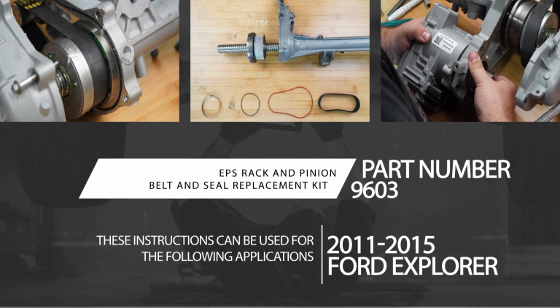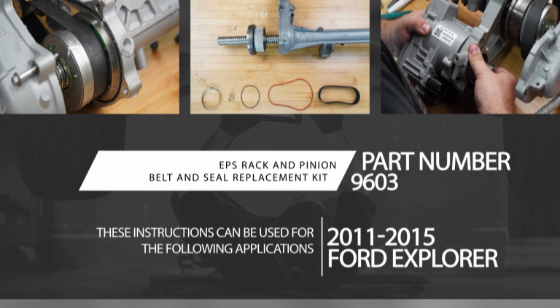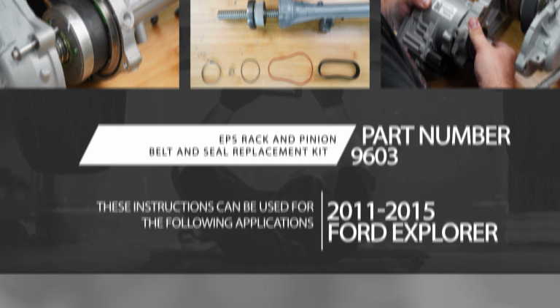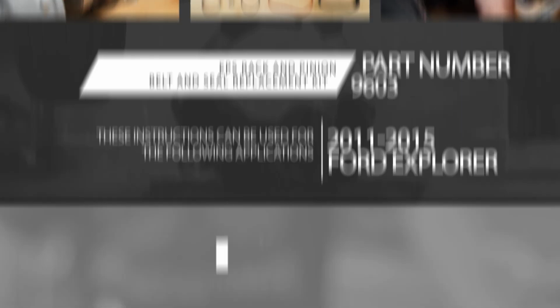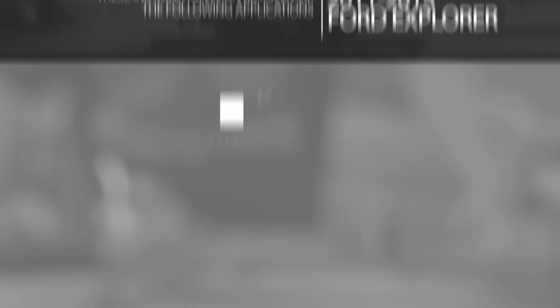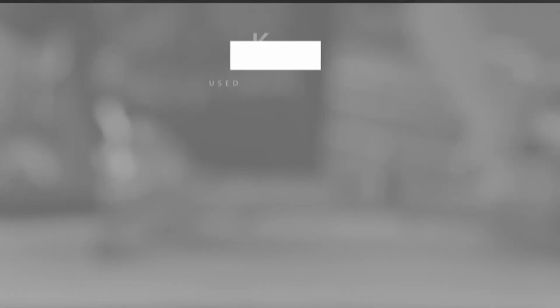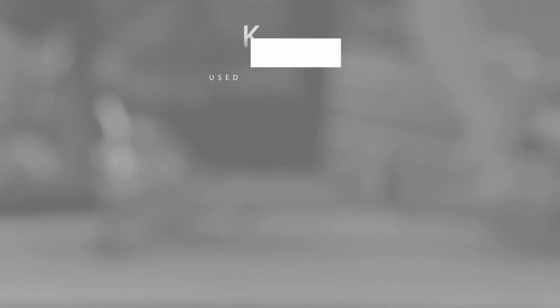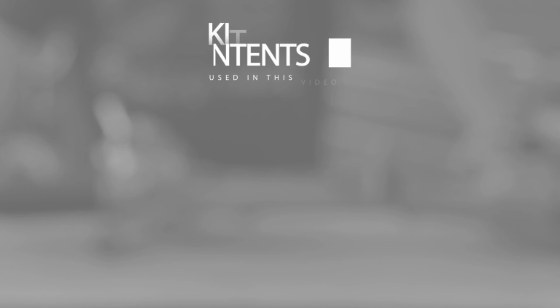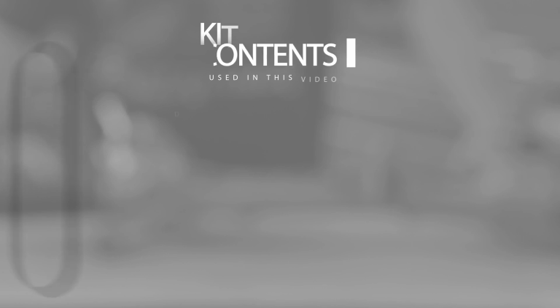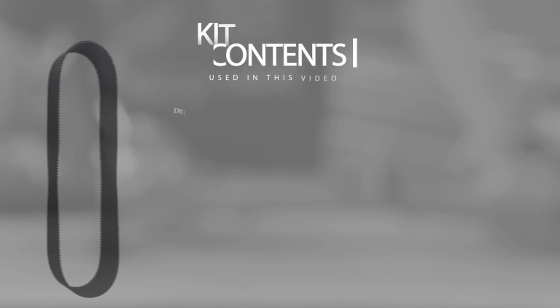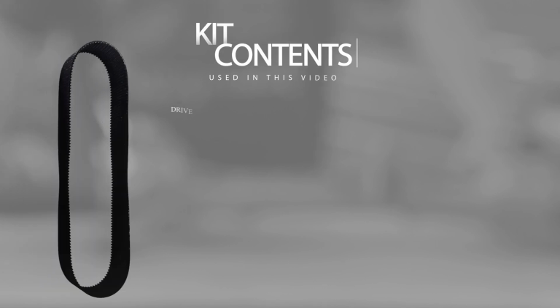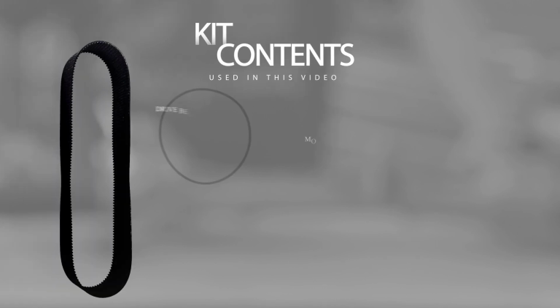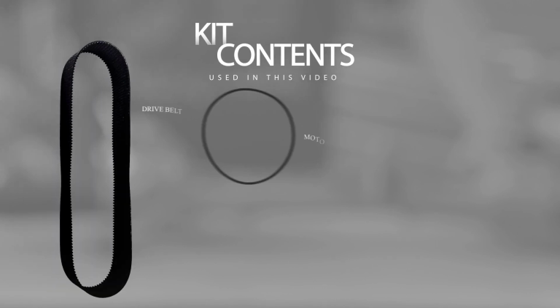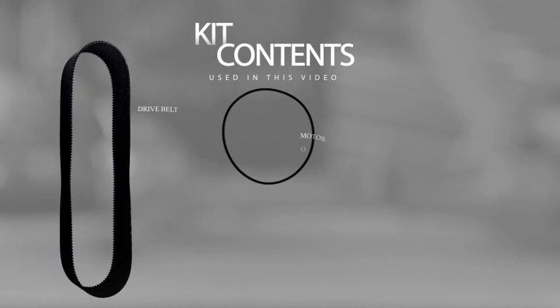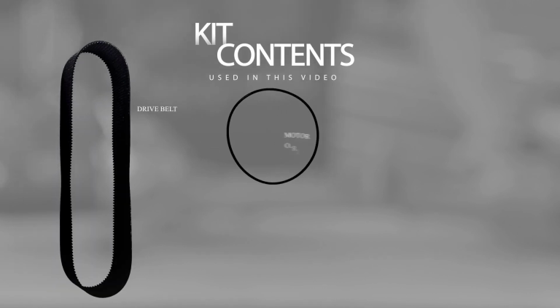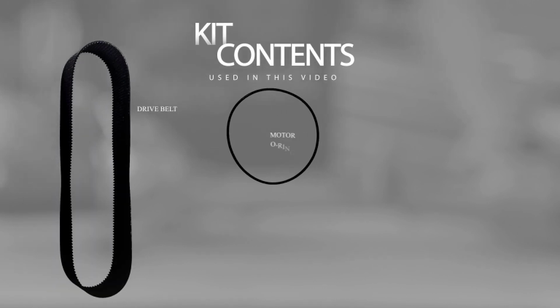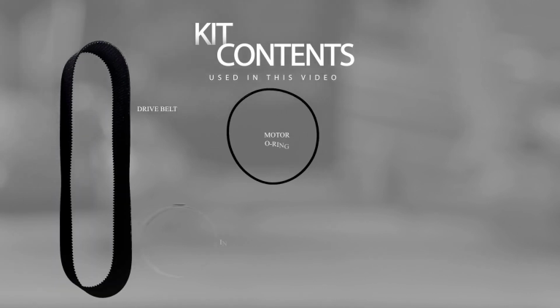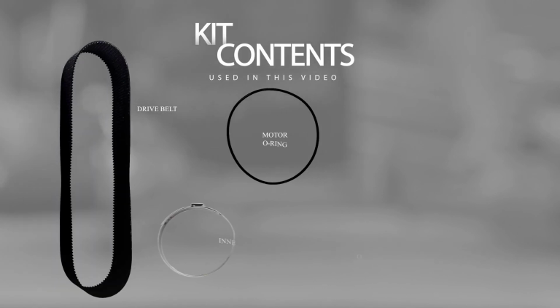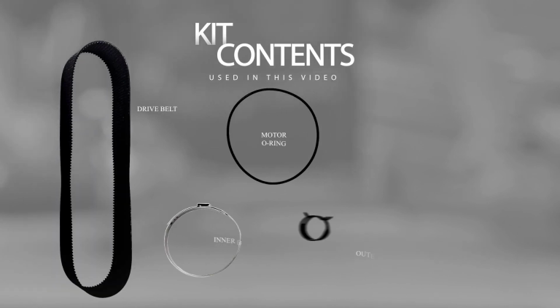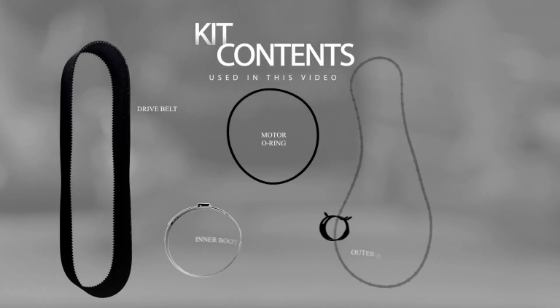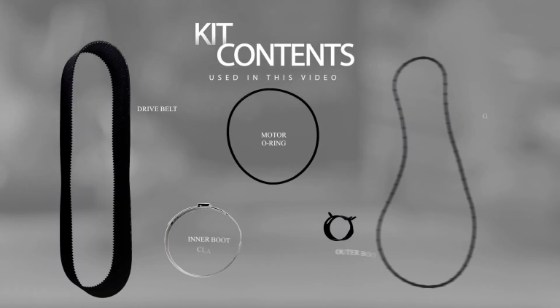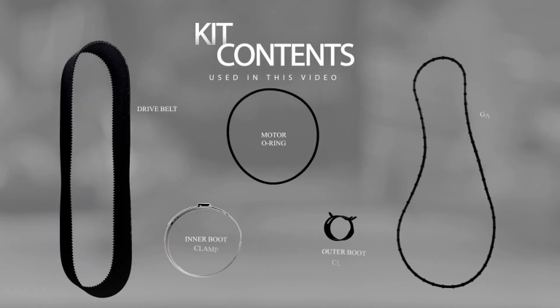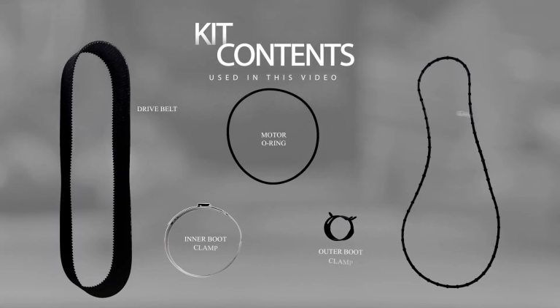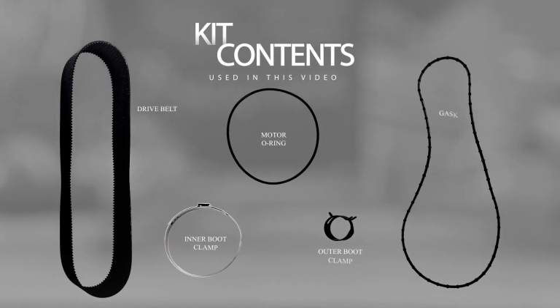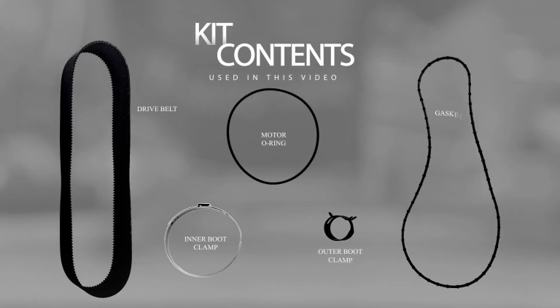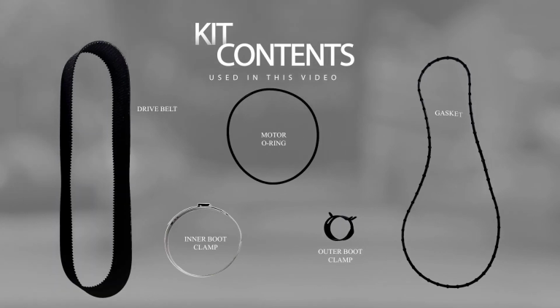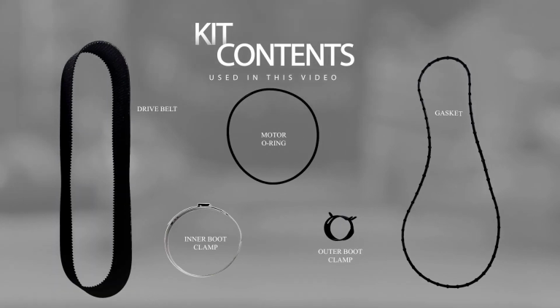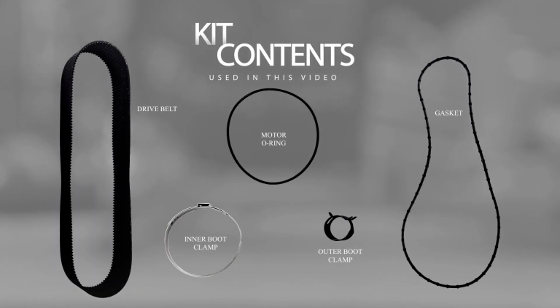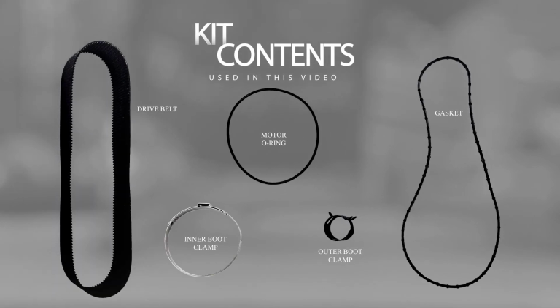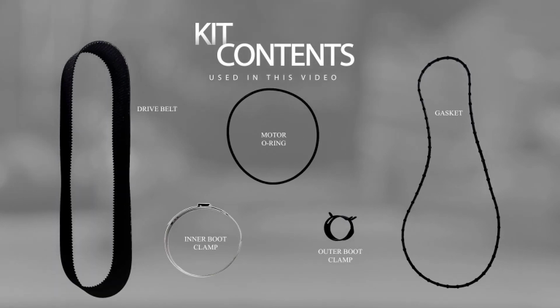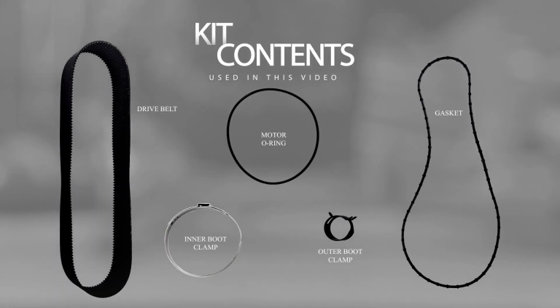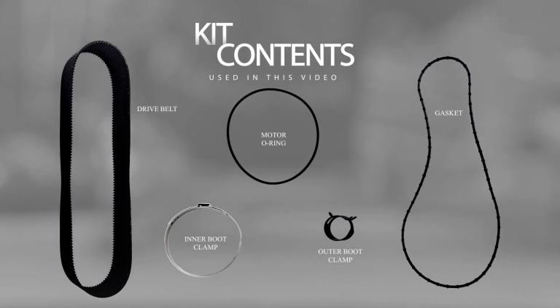This kit will contain one belt, one o-ring, two boot clamps, and the gasket for the belt housing.